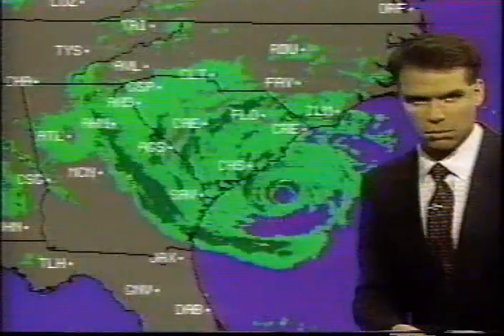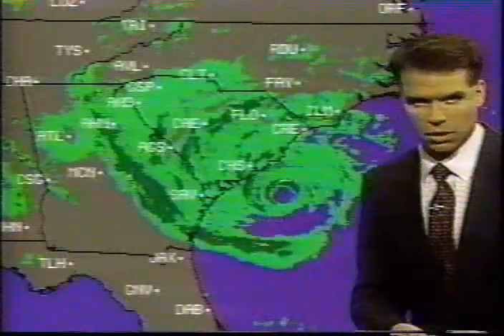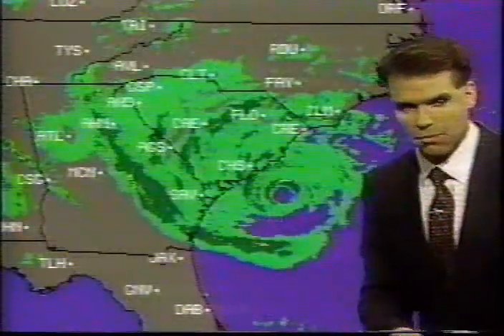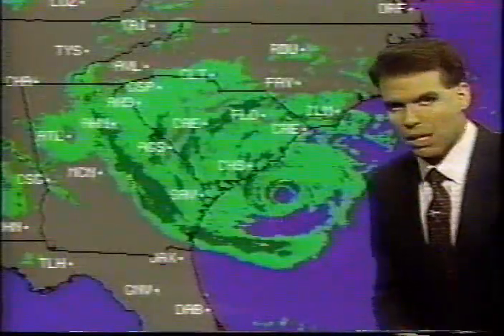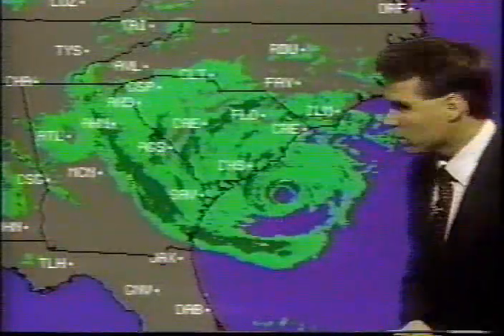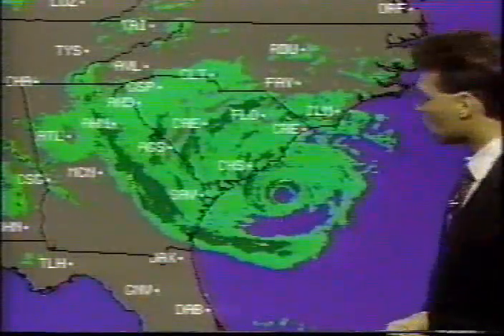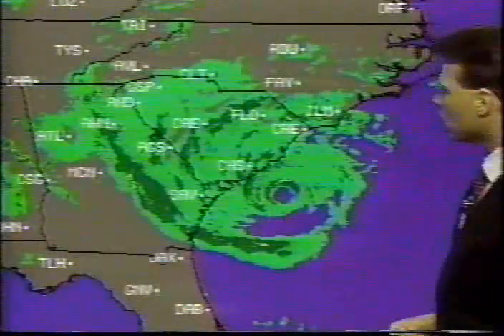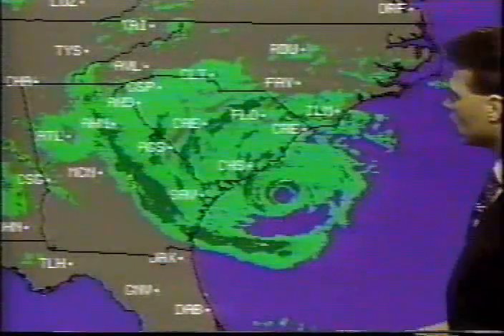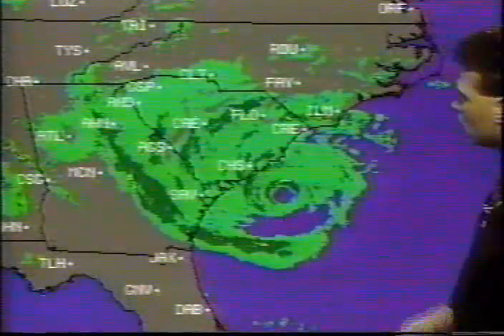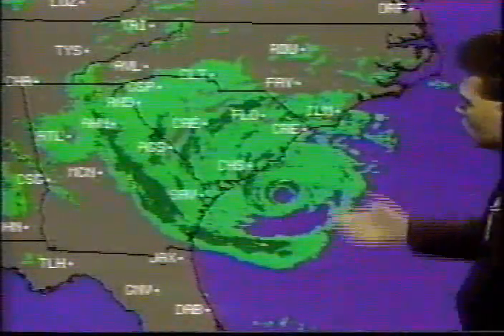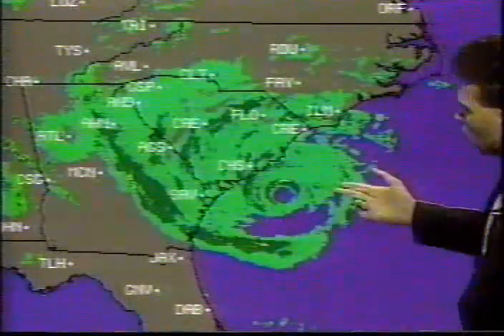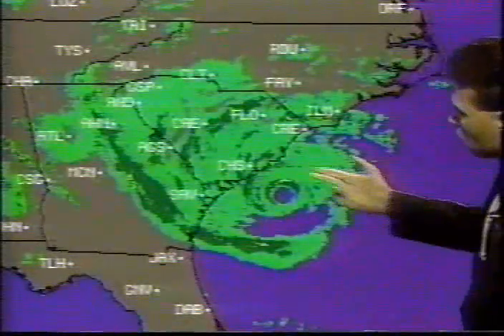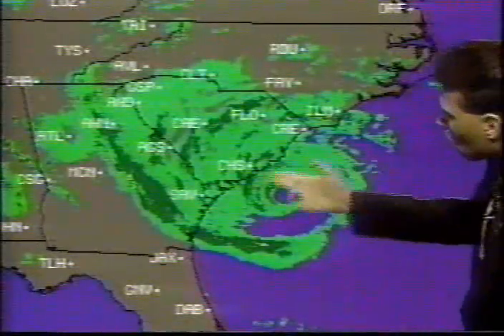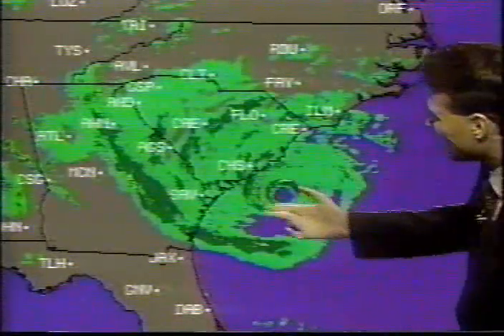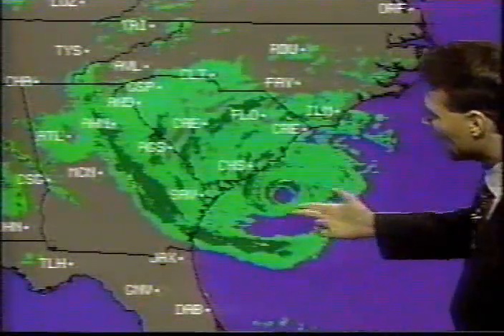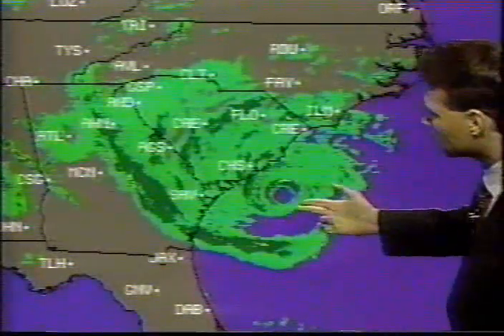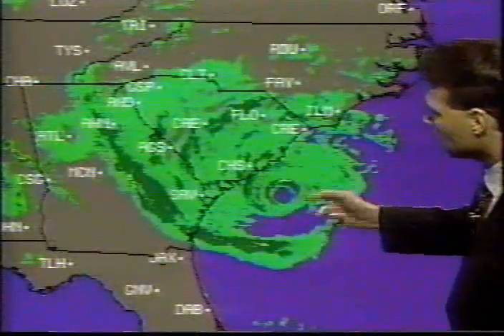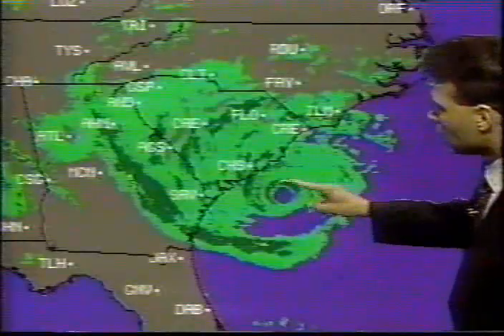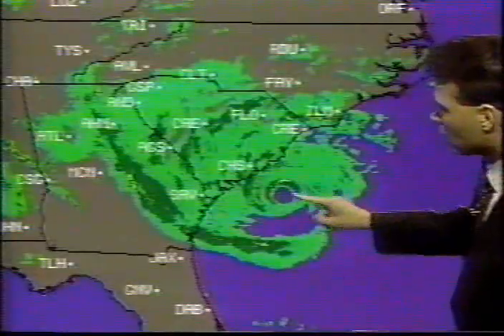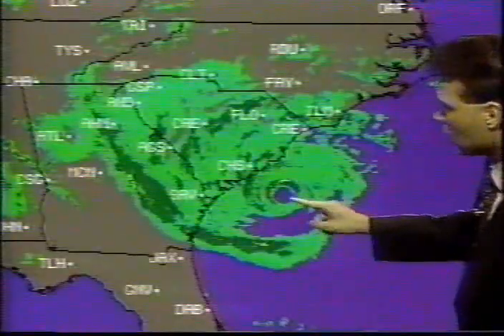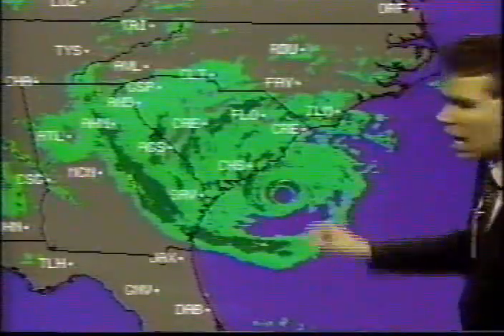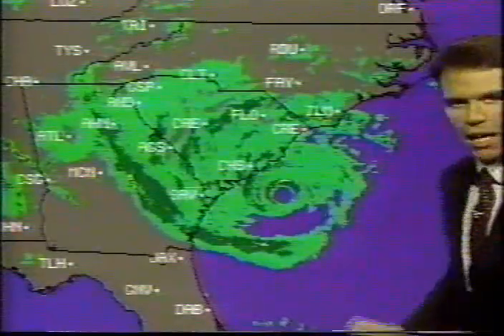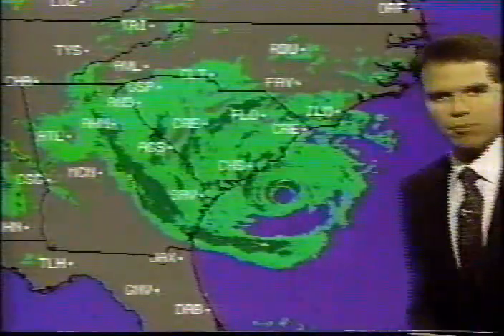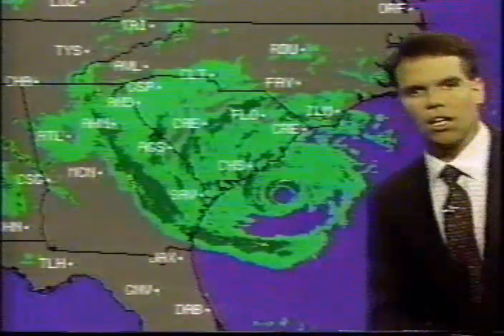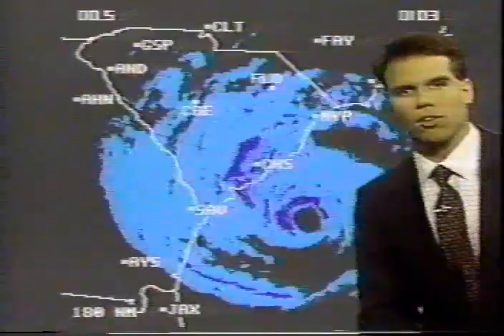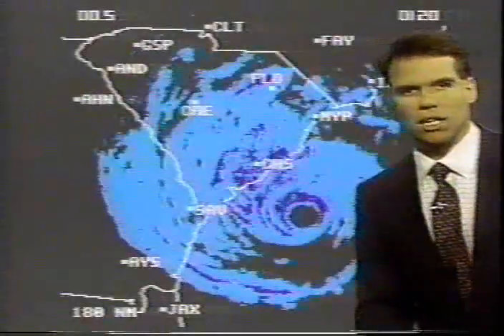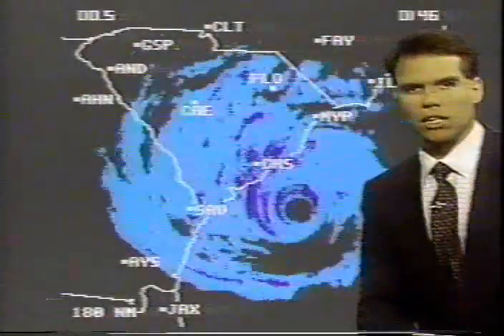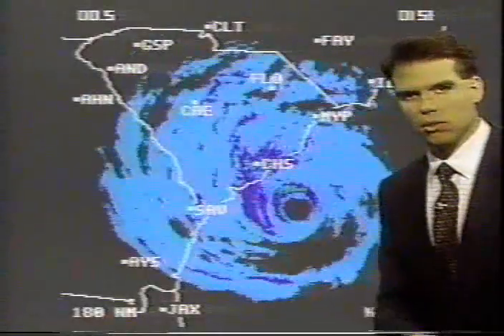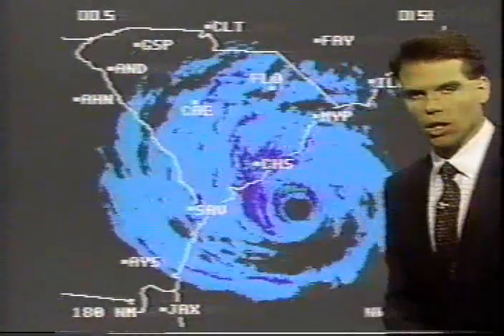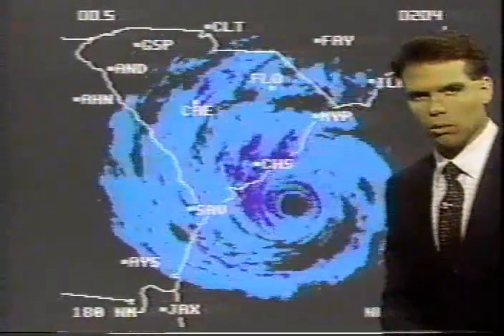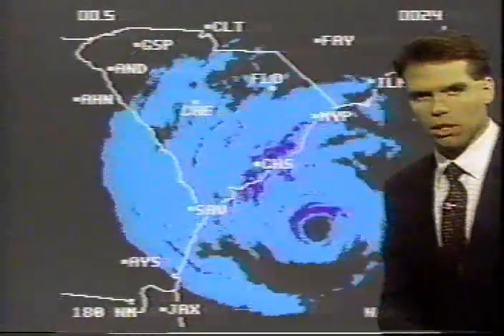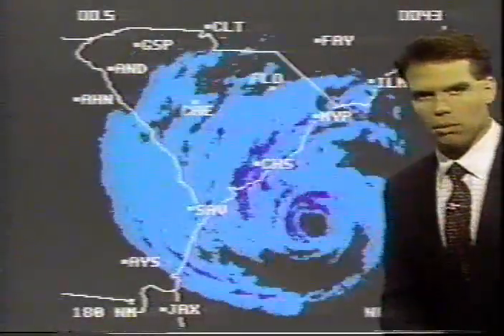That would put the tide about 6½ feet above the low mean water level. So you add the 6½ feet to the 17 feet, and you have possible storm surges upwards of even 20 feet in some cases along the South Carolina coast. That is a possibility.